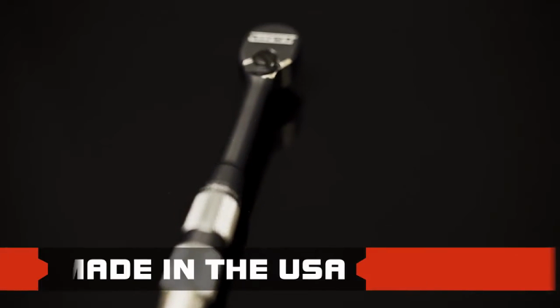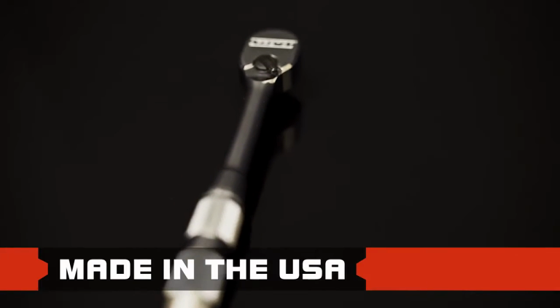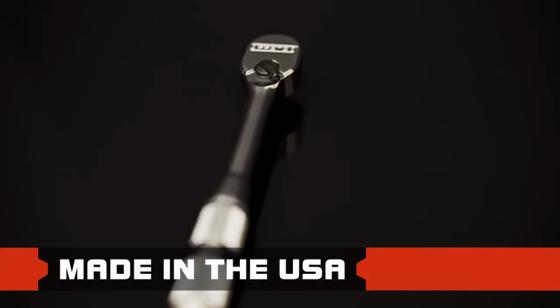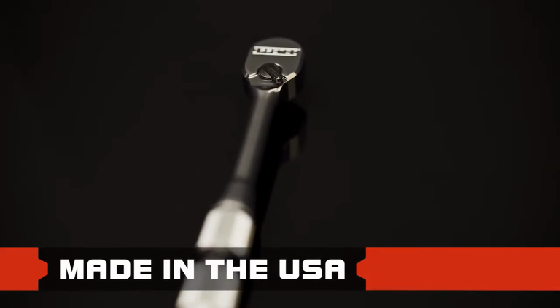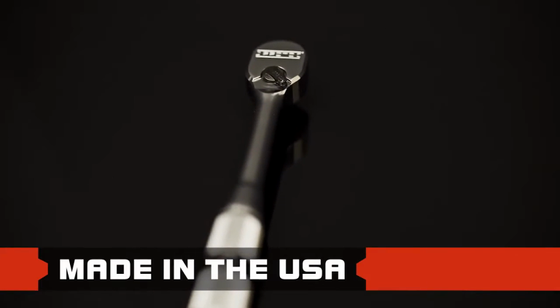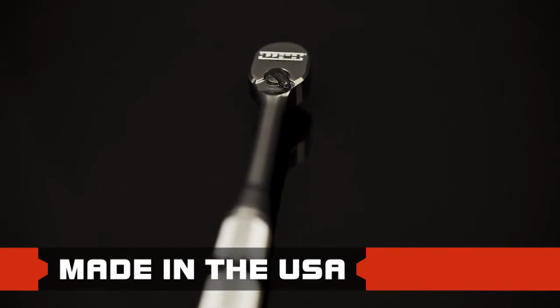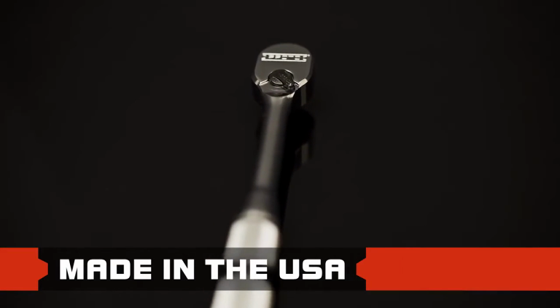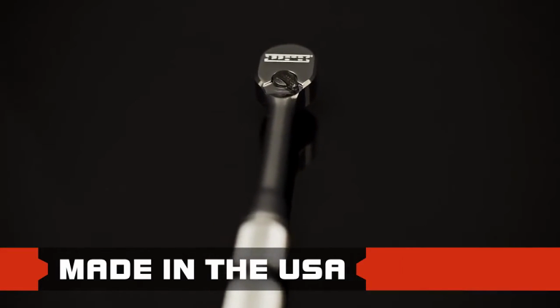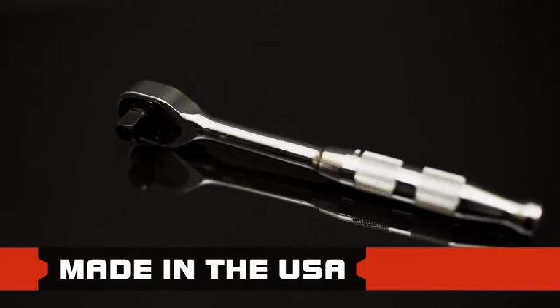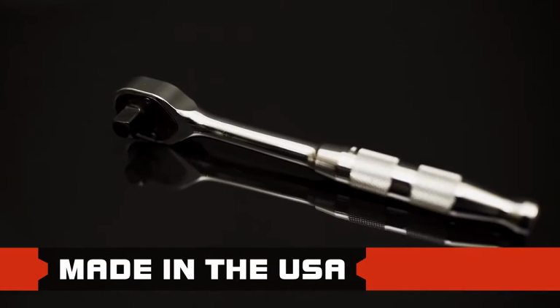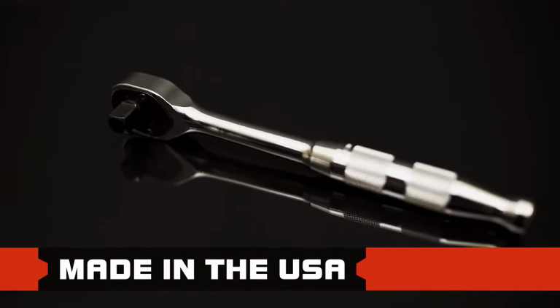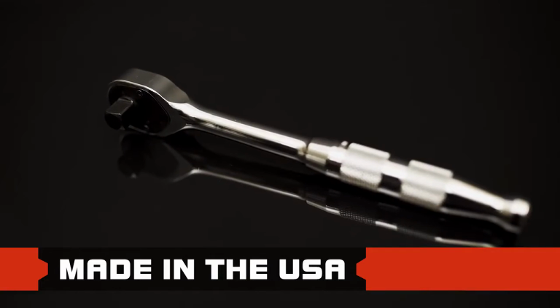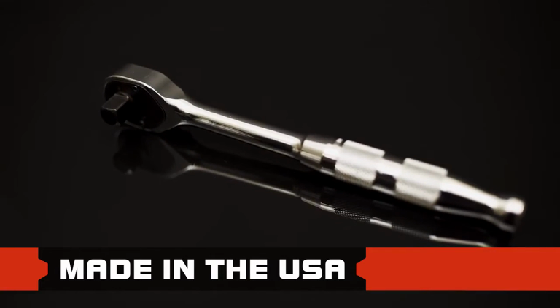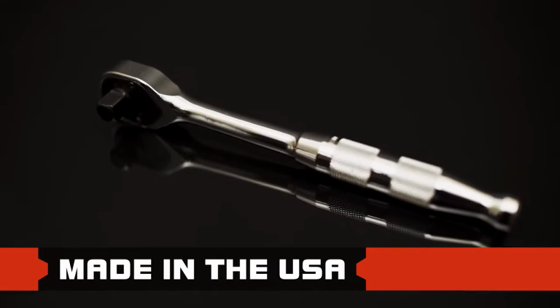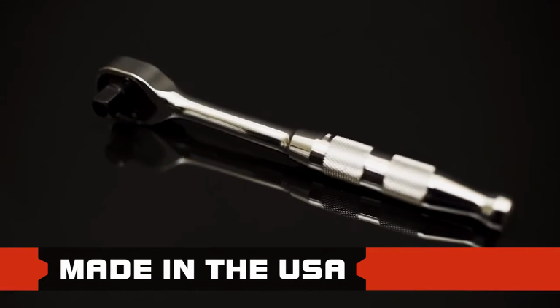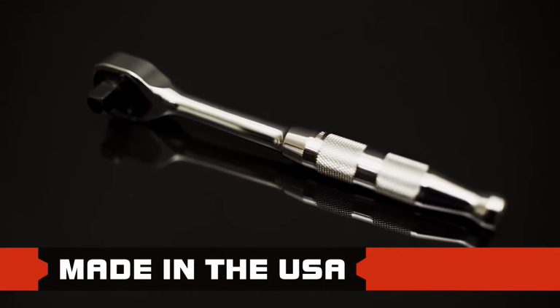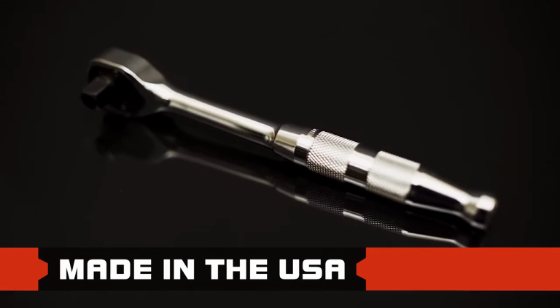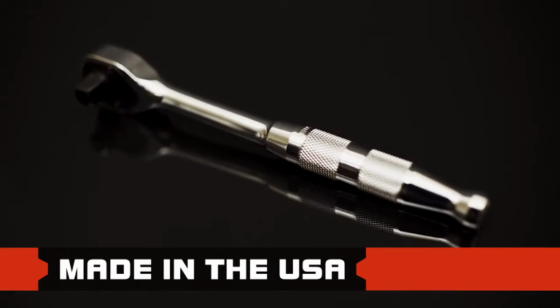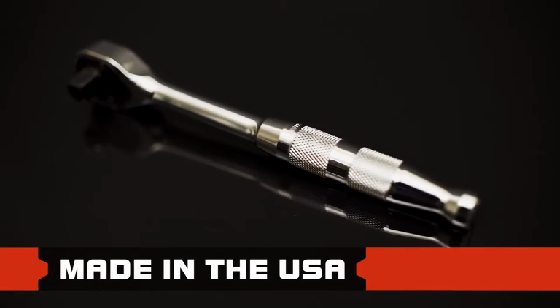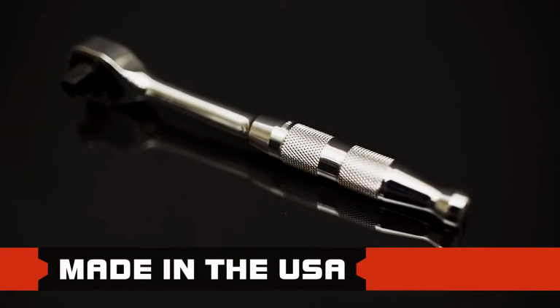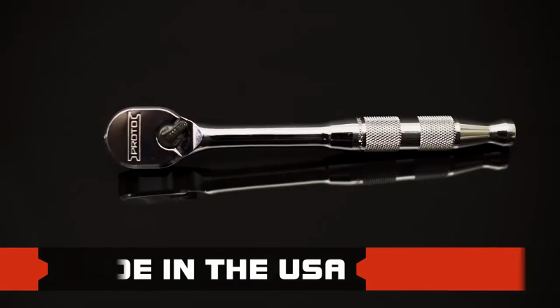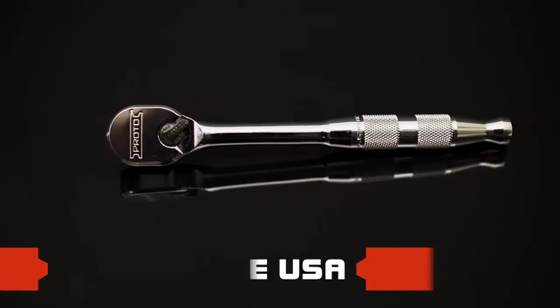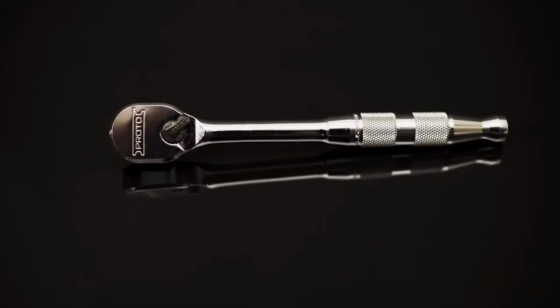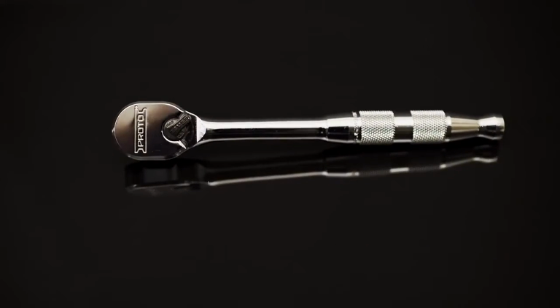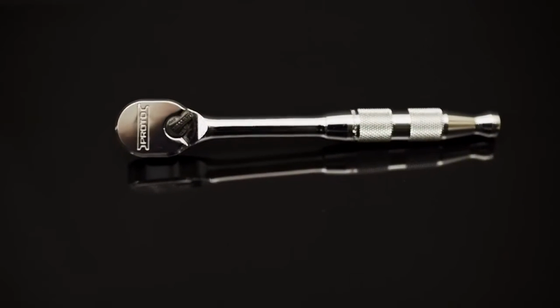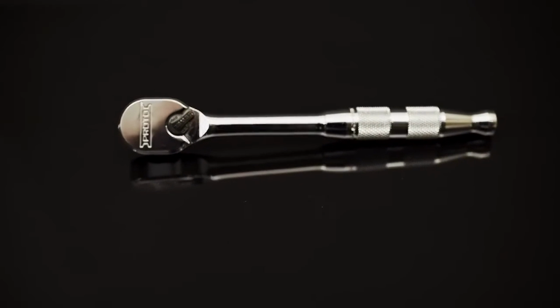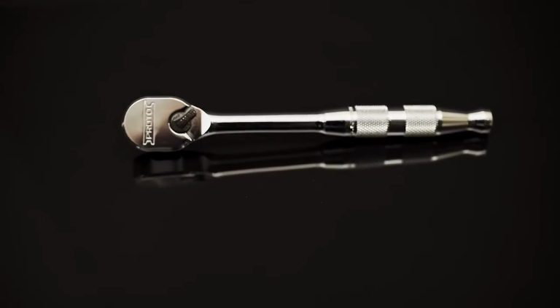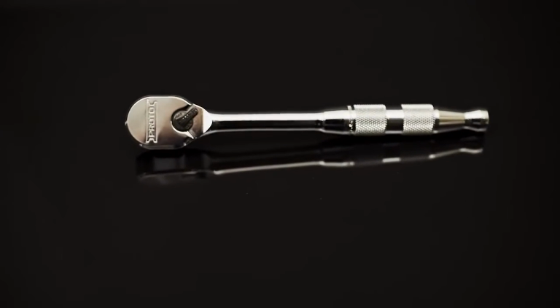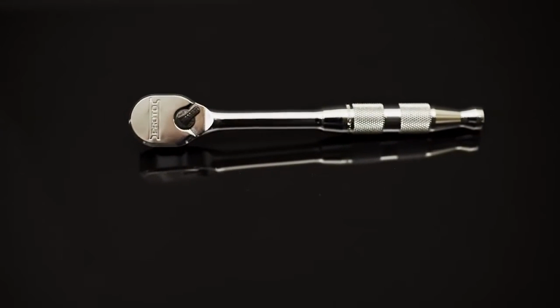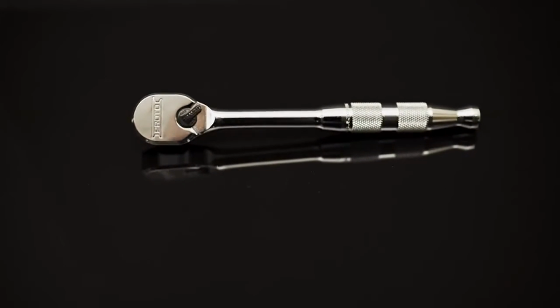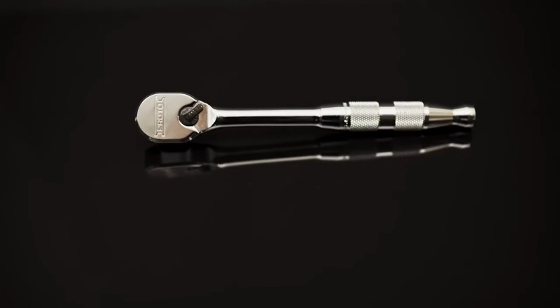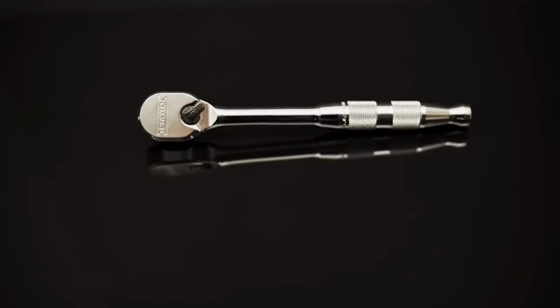Proto proudly manufactures these ratchets in the USA. Just another way Proto continues to go beyond strong.